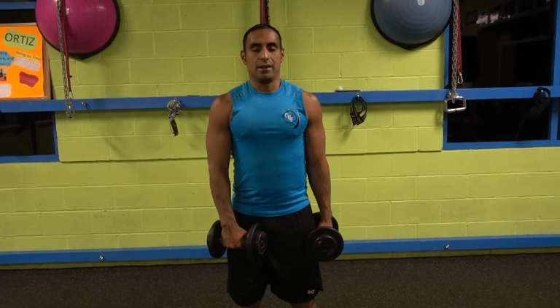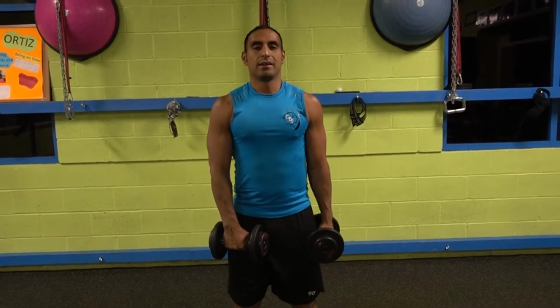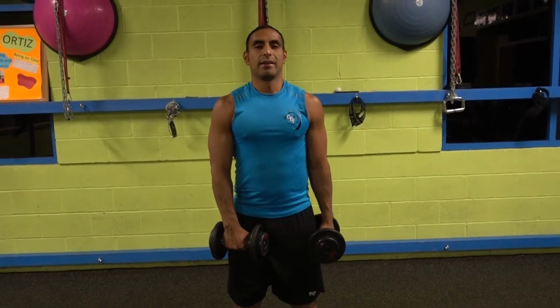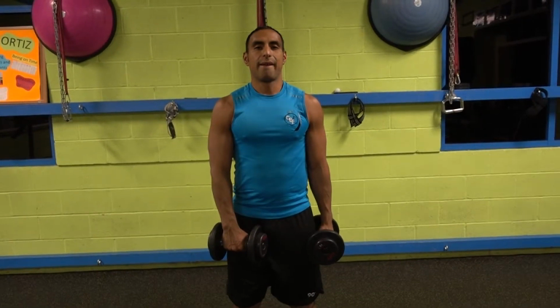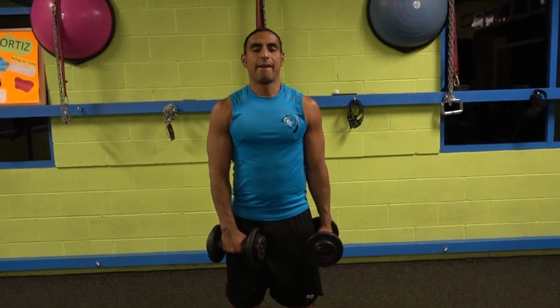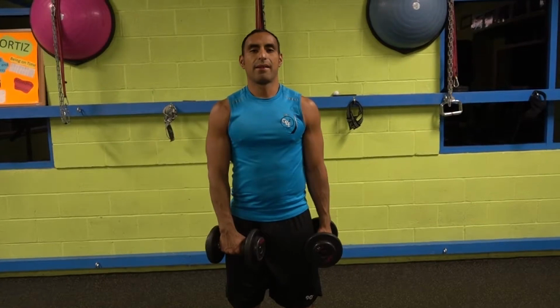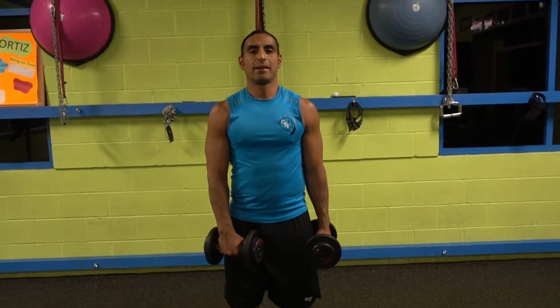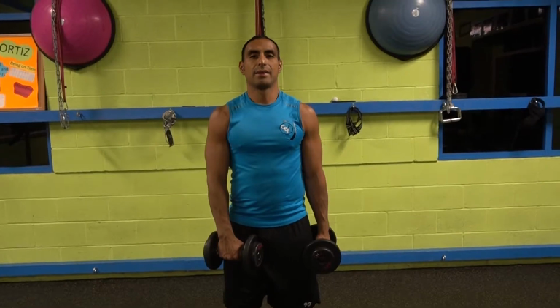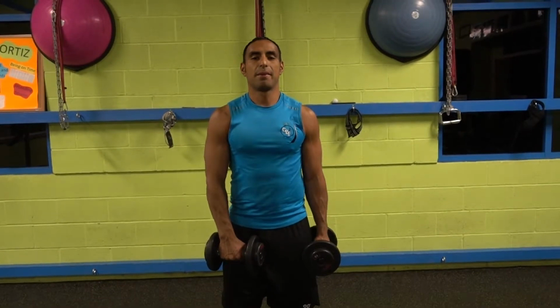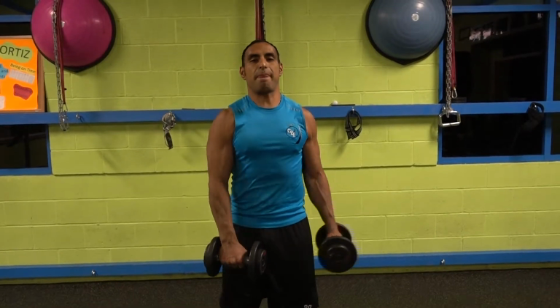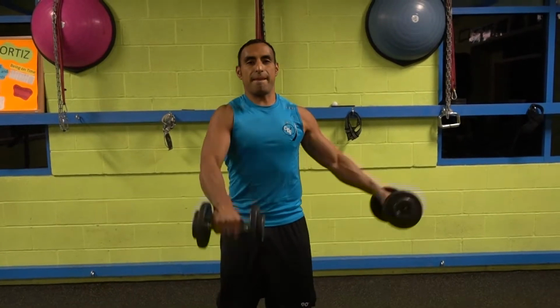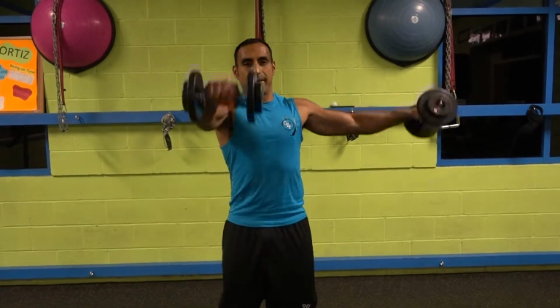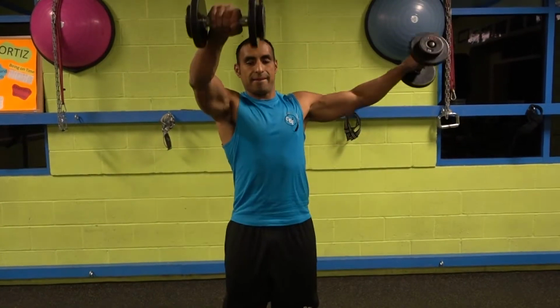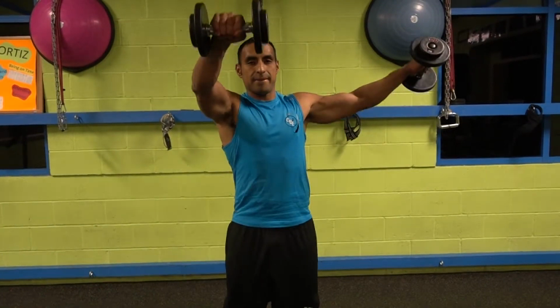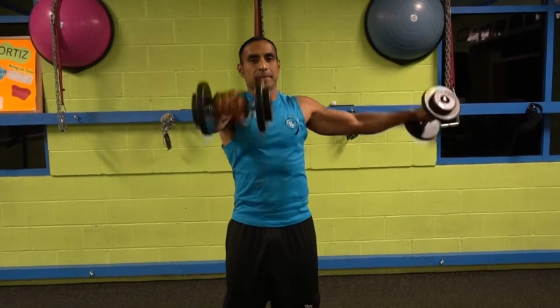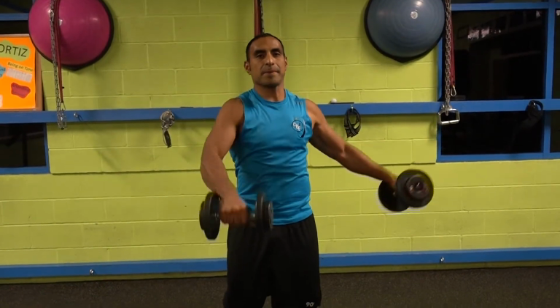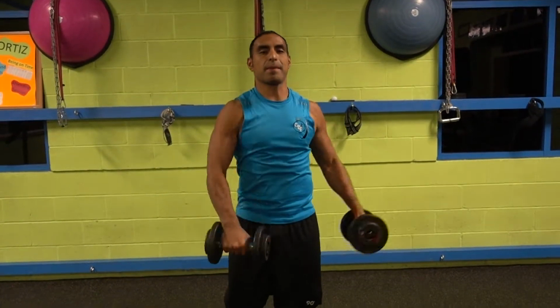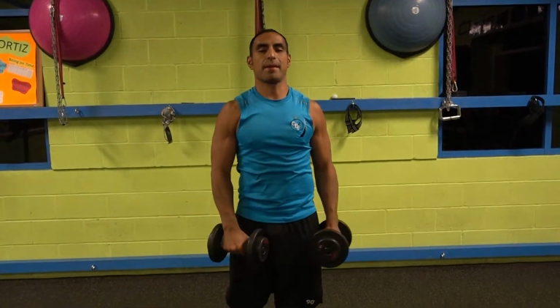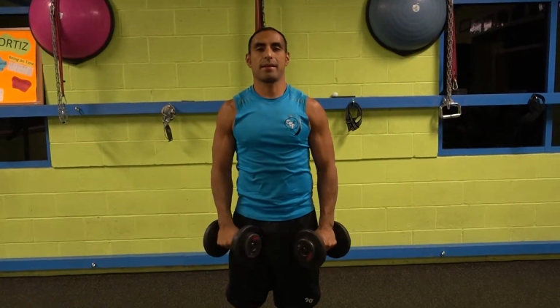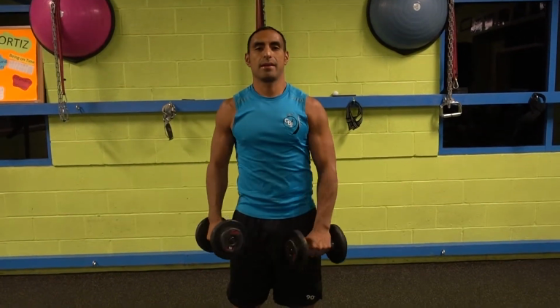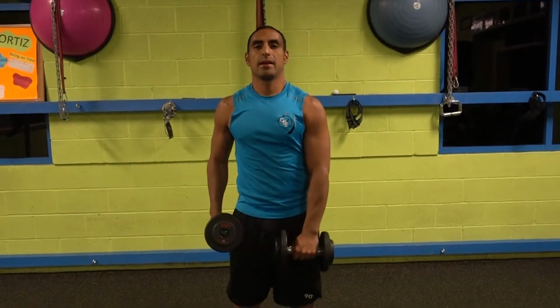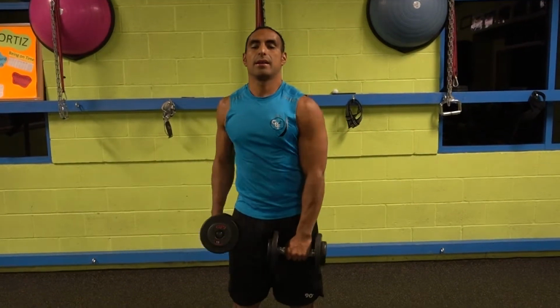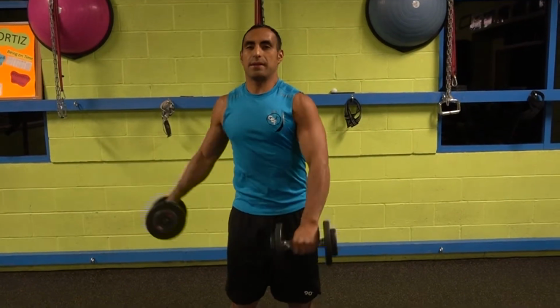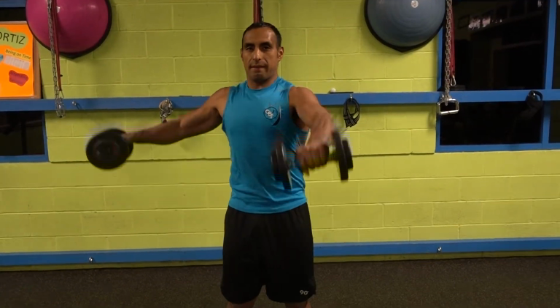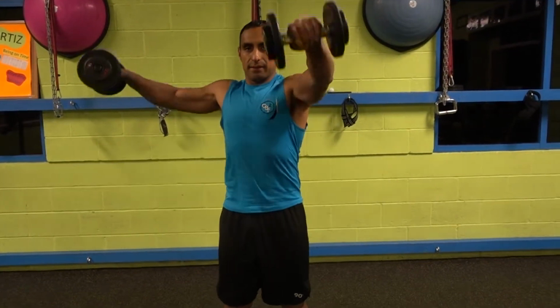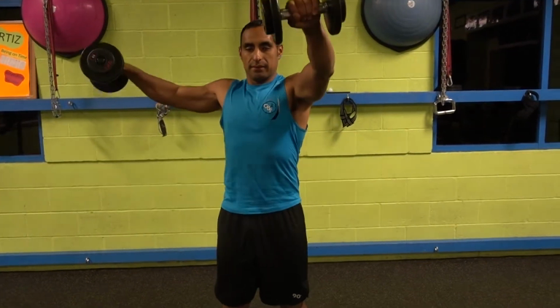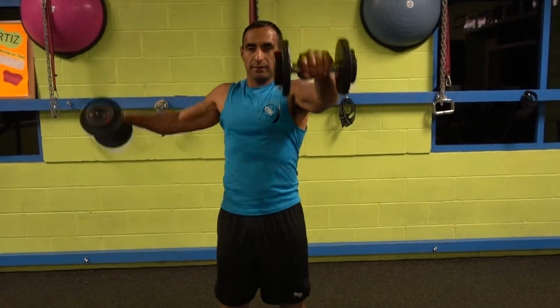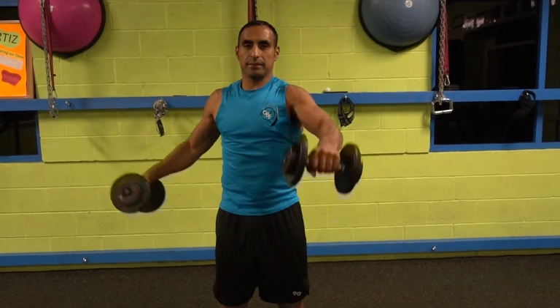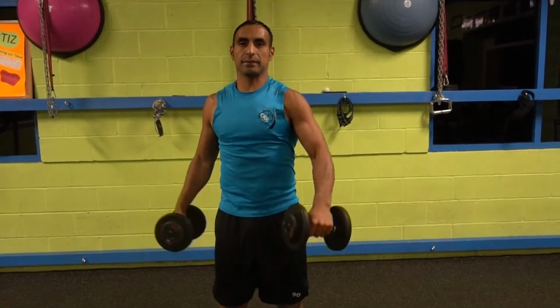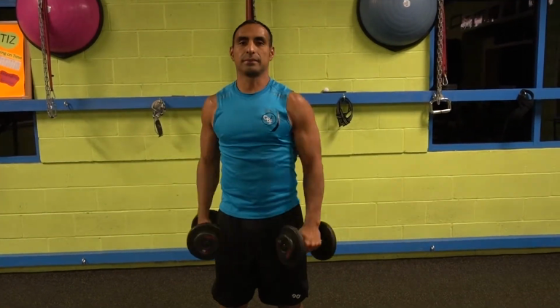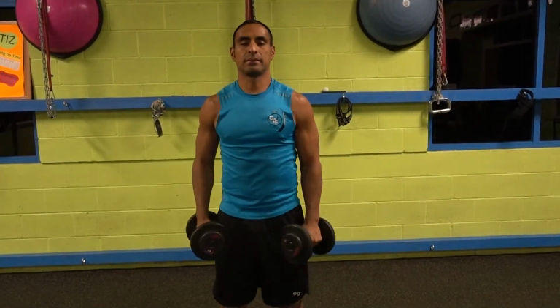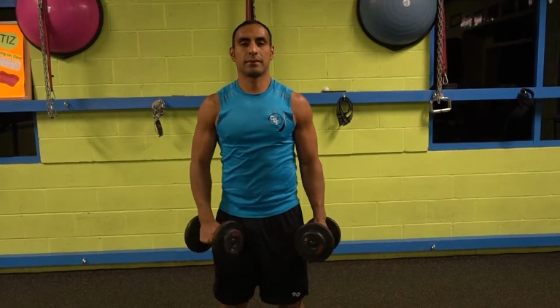Okay everybody, today we are going to be working your shoulders by doing the Alternated Shoulder Raises. Let's begin.